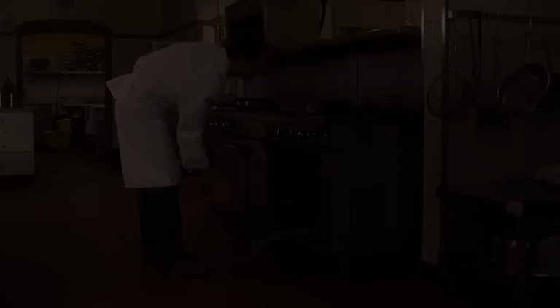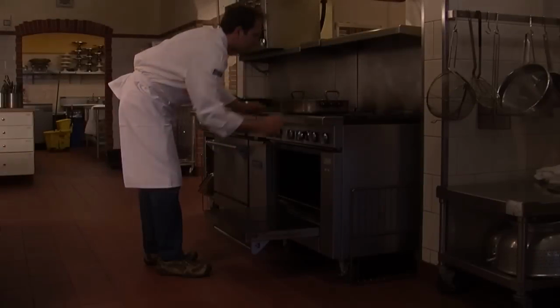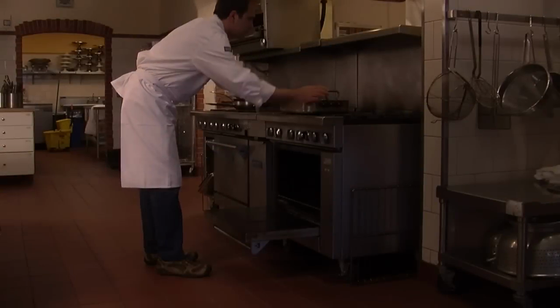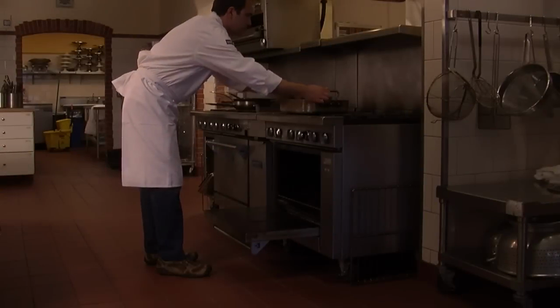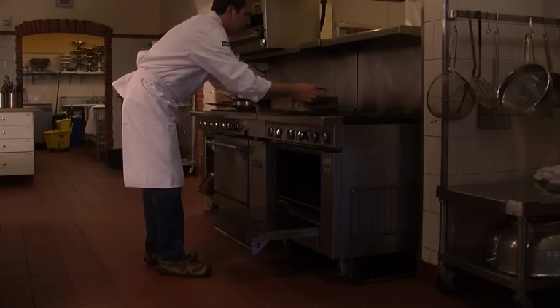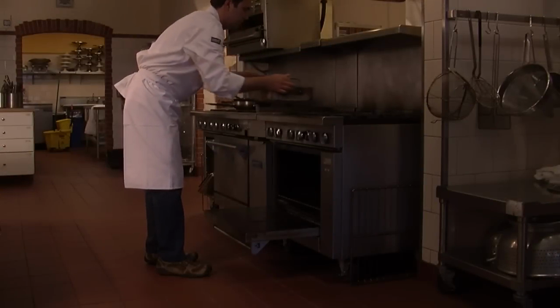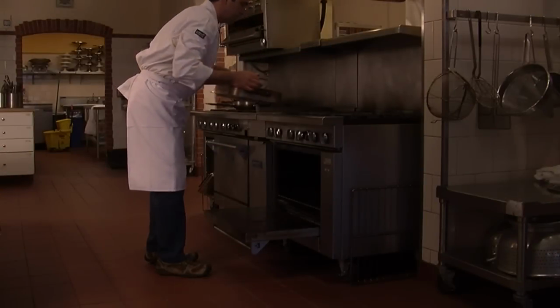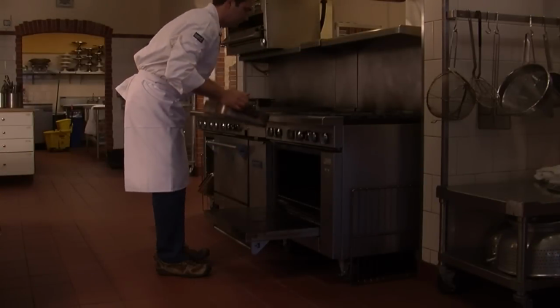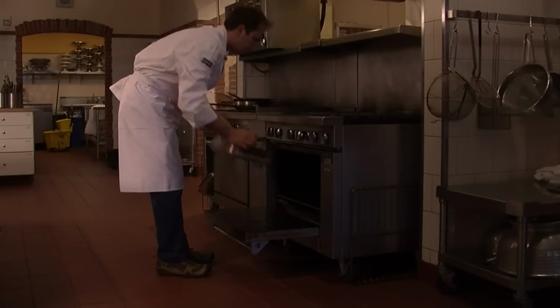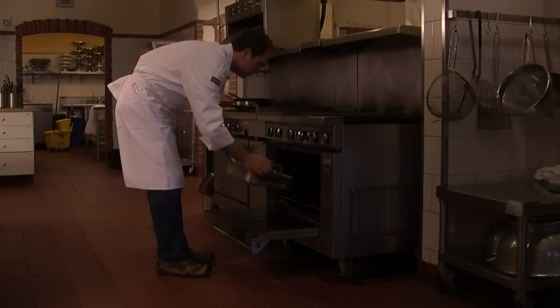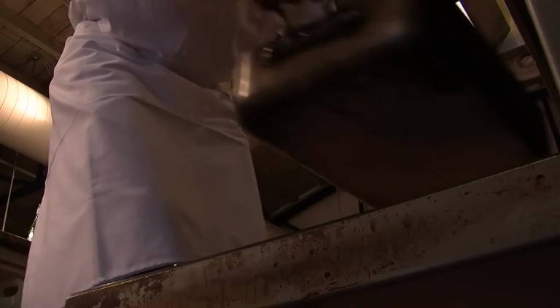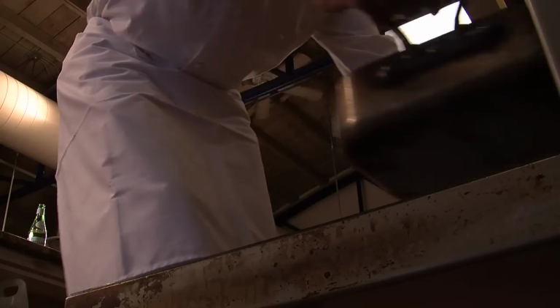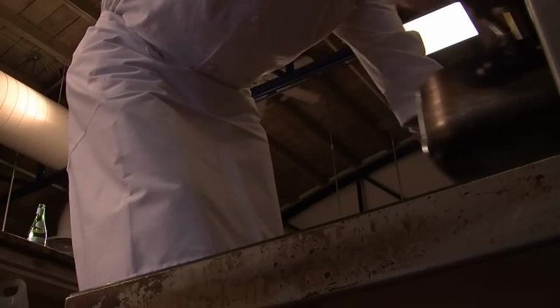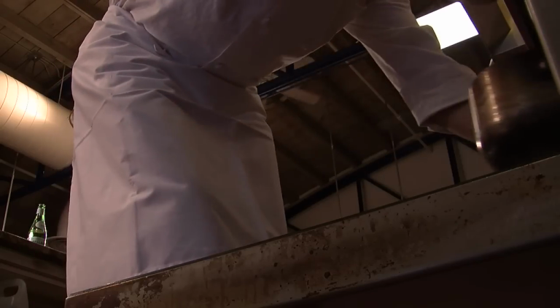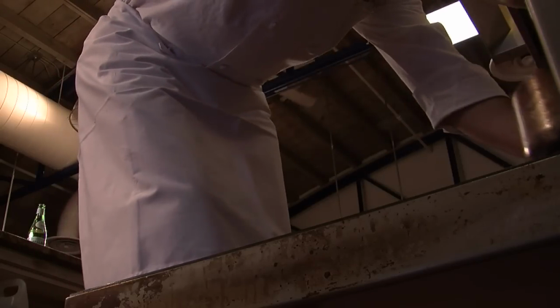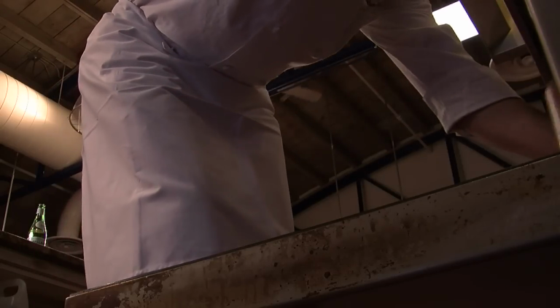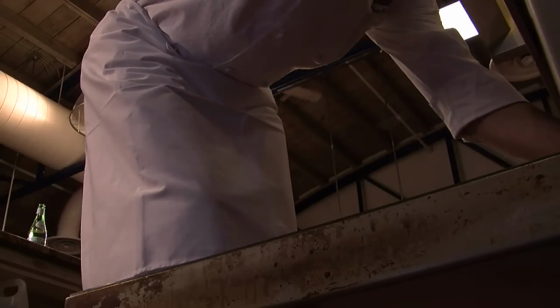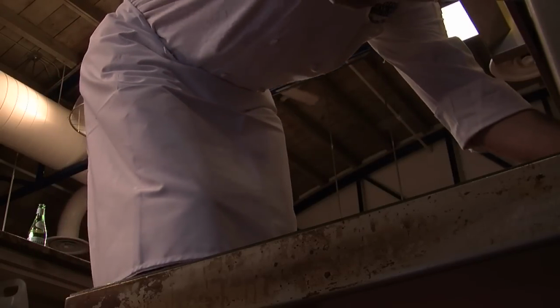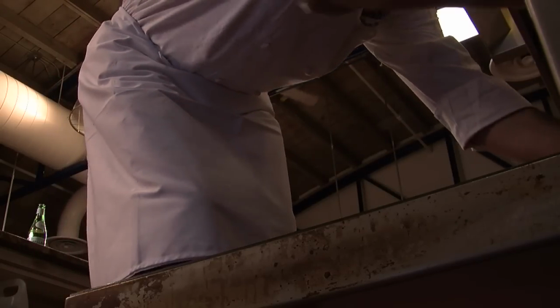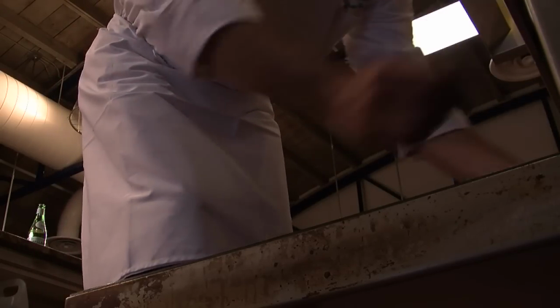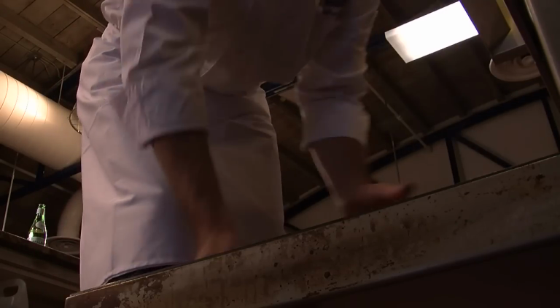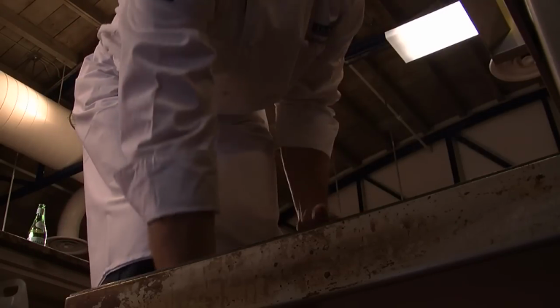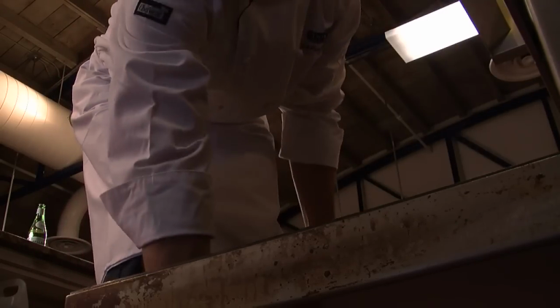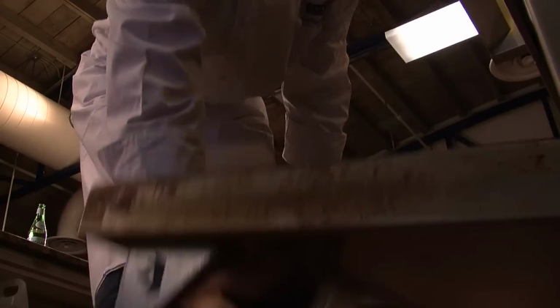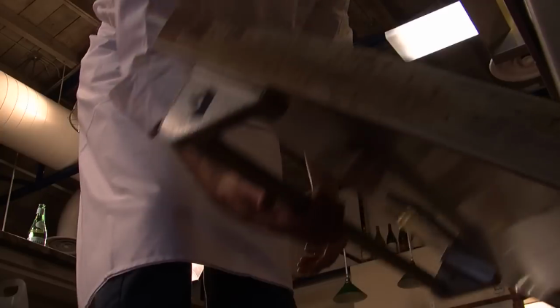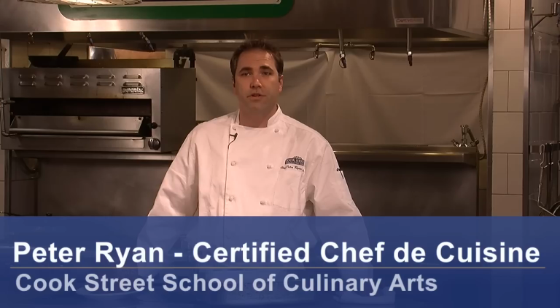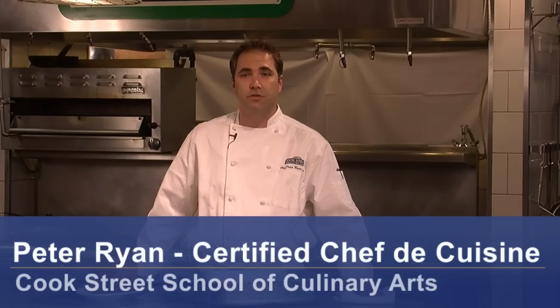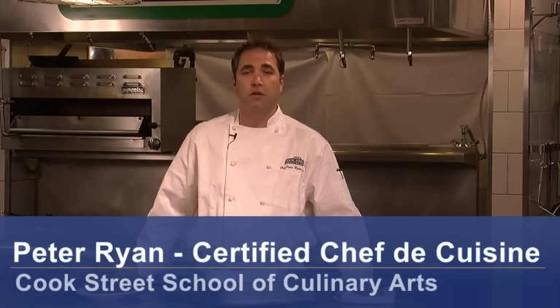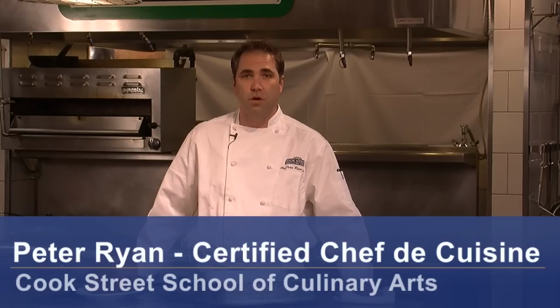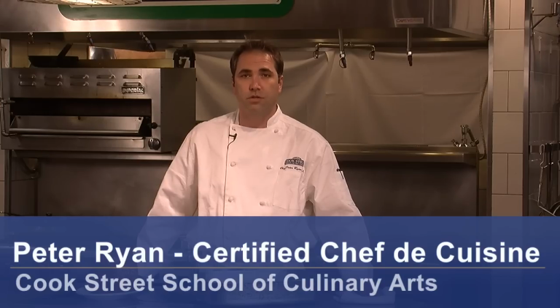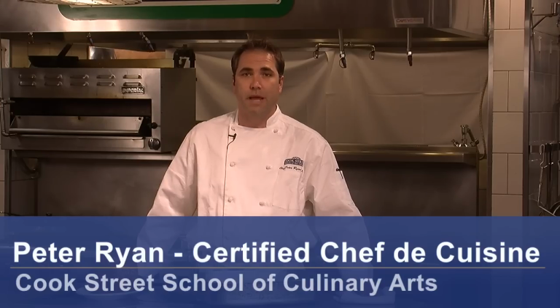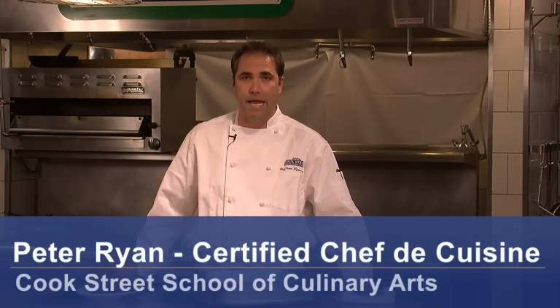Hello, it's Chef Peter Ryan of Cook Street School of Culinary Arts in Denver, Colorado. Today I'm going to talk to you about how to use a roaster pan.